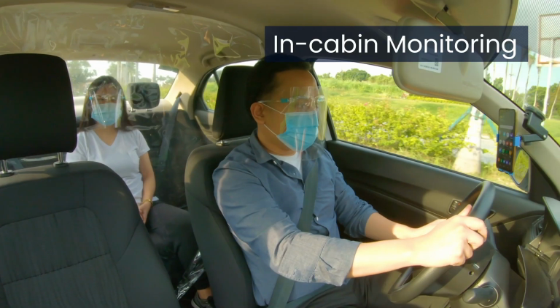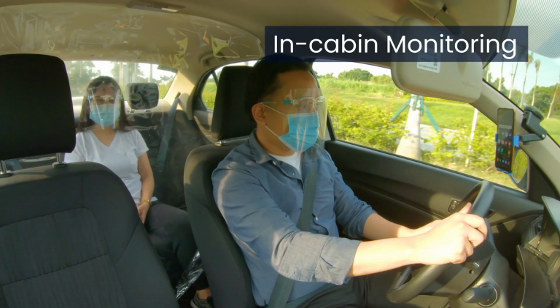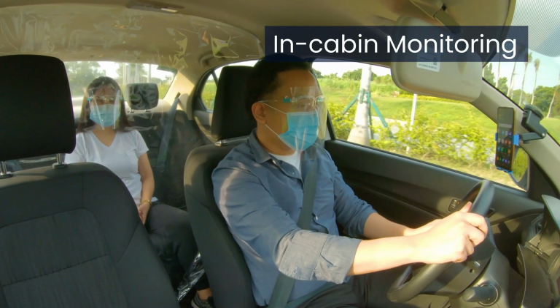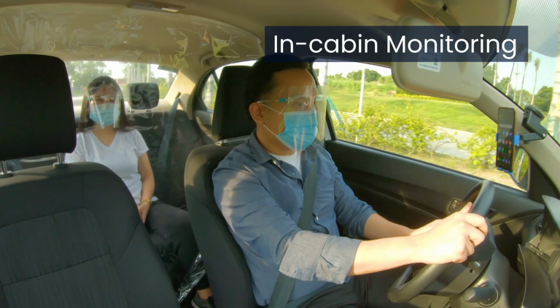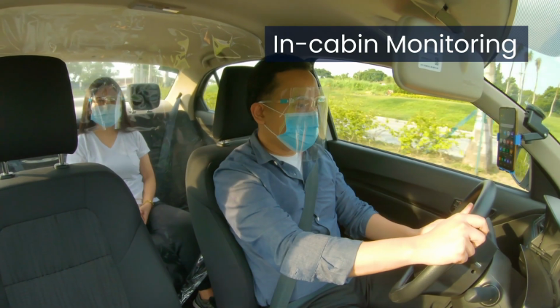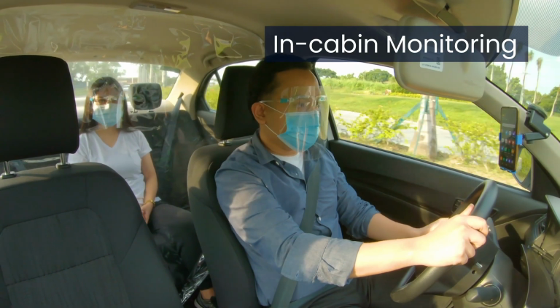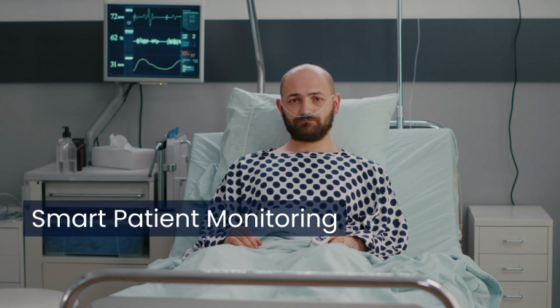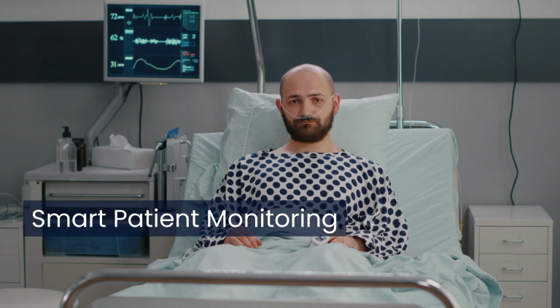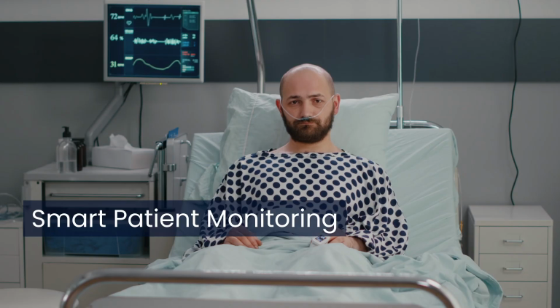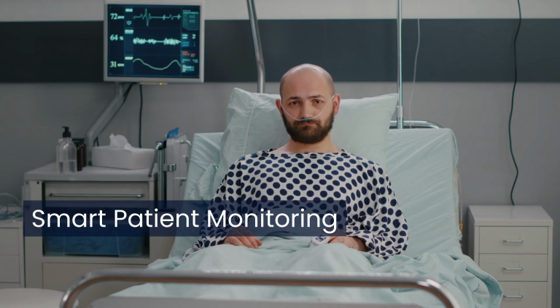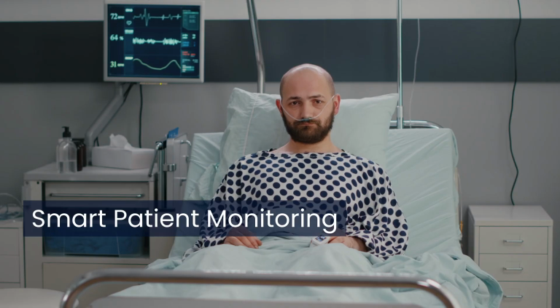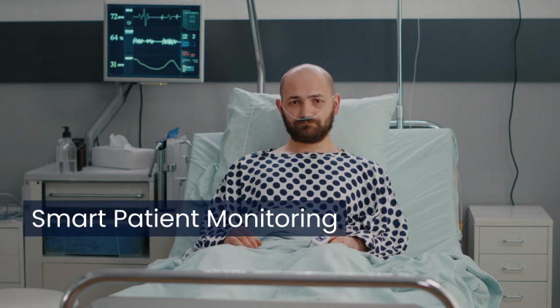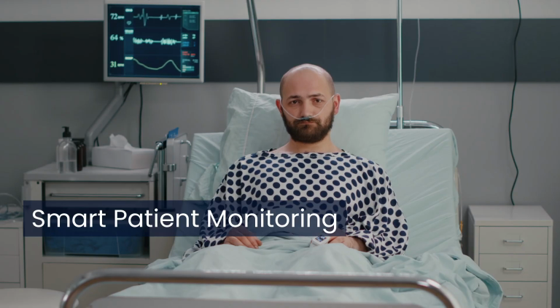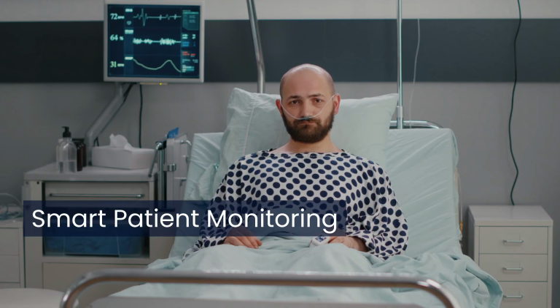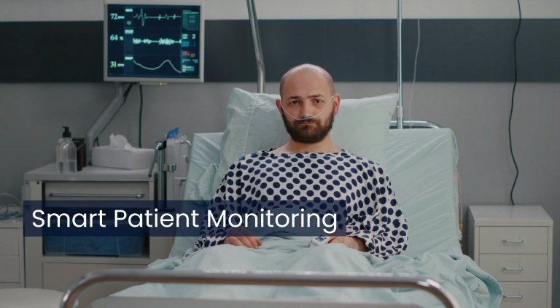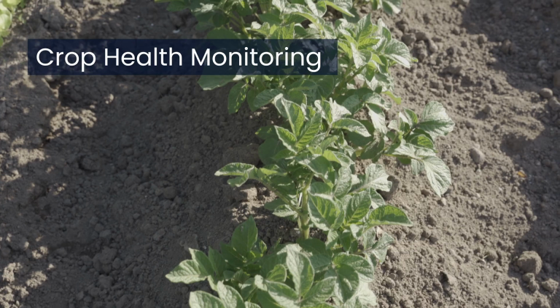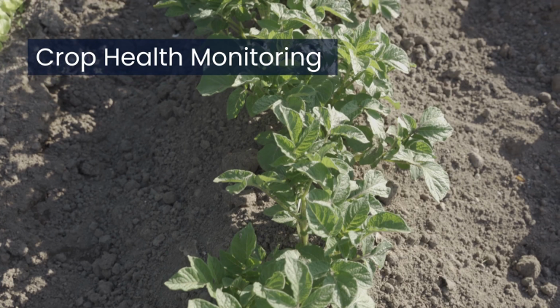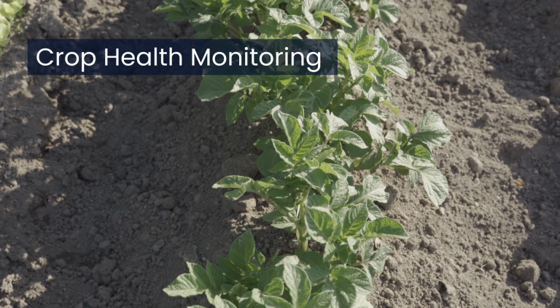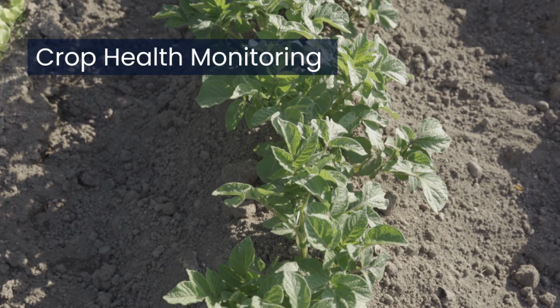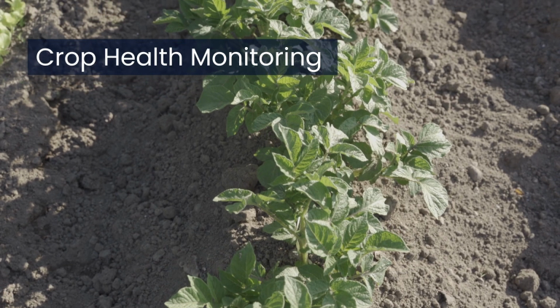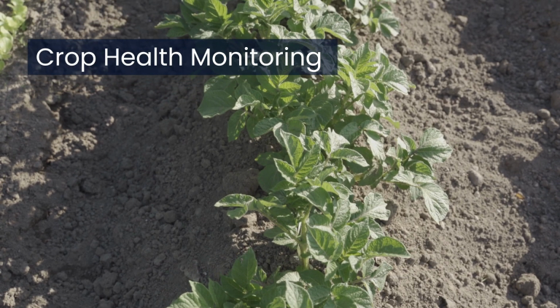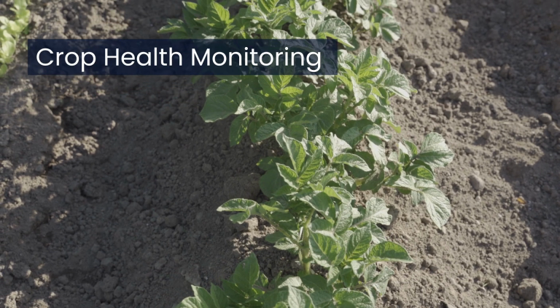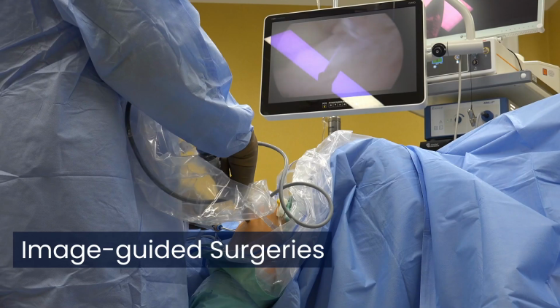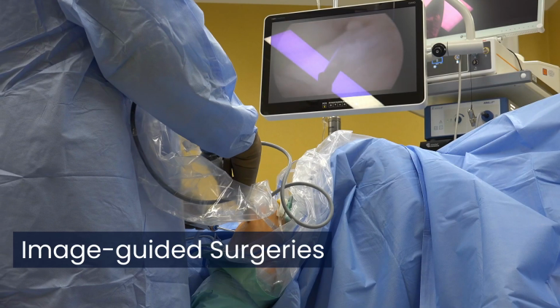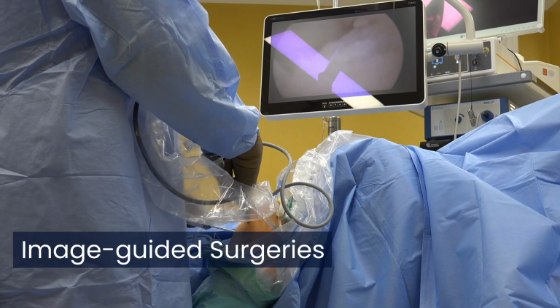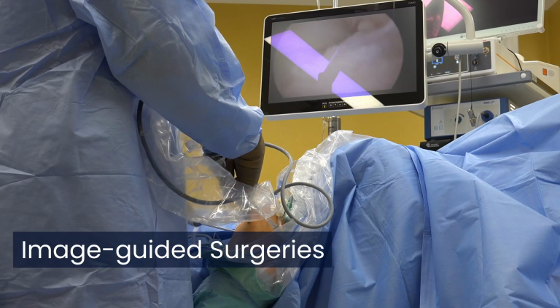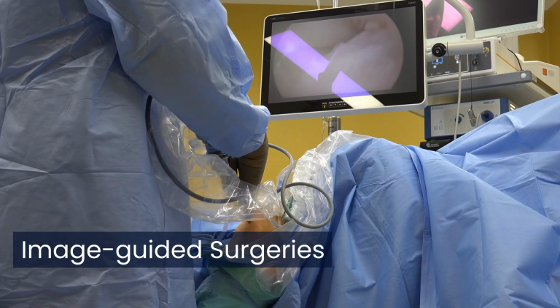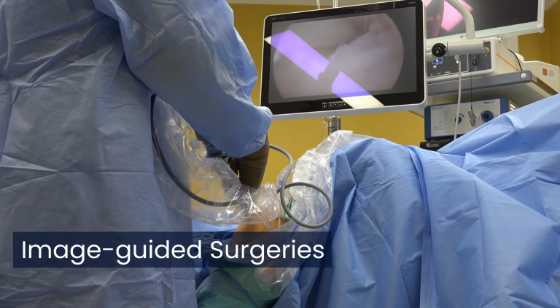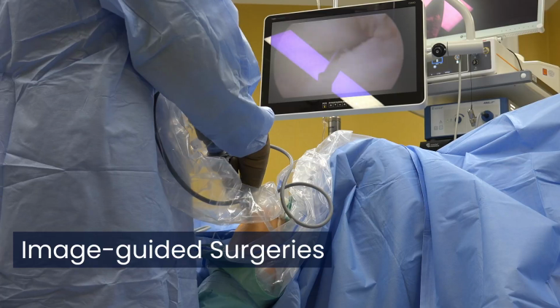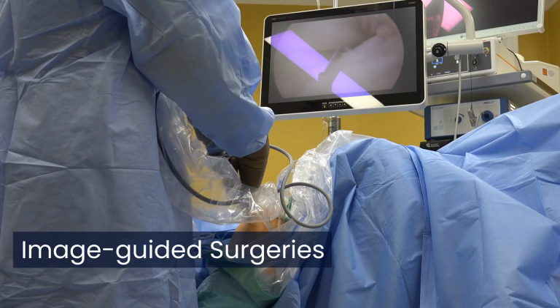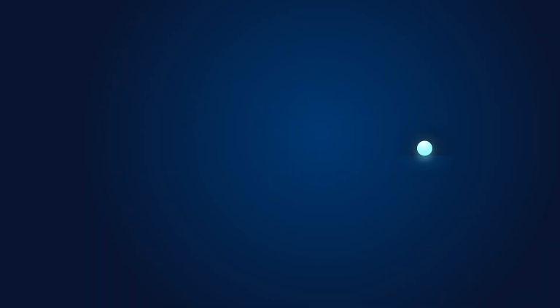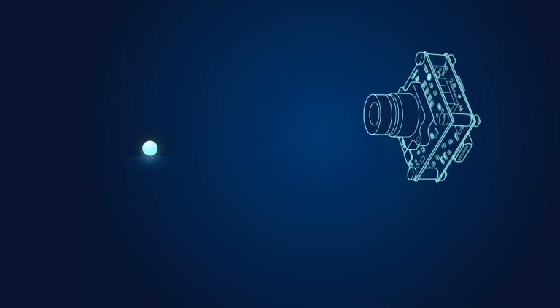Key applications include biometric access control, in-cabin monitoring, smart patient monitoring, crop health monitoring, and image-guided surgeries.